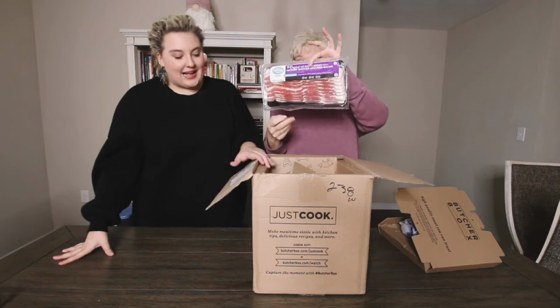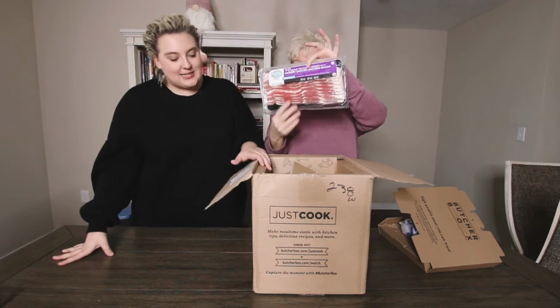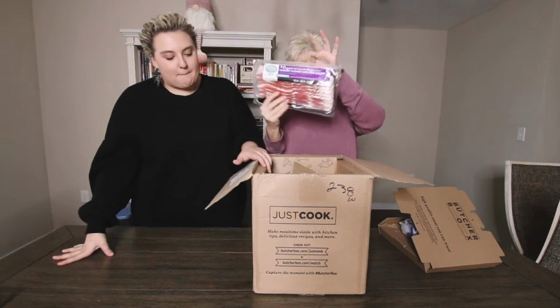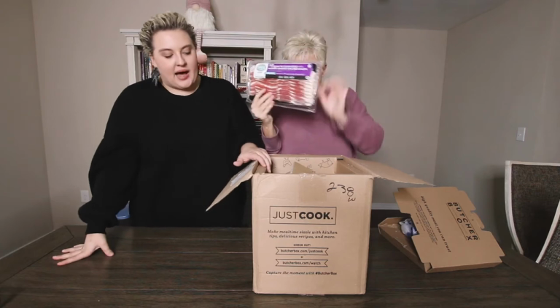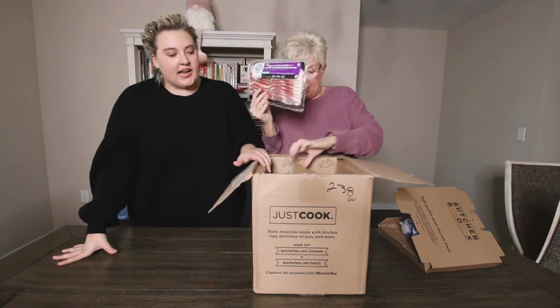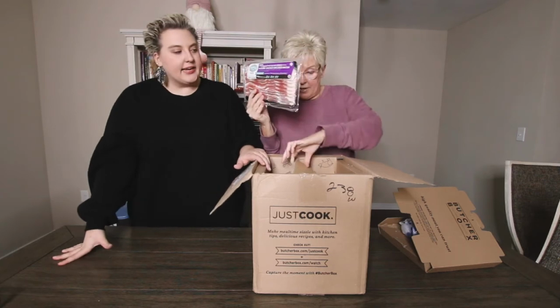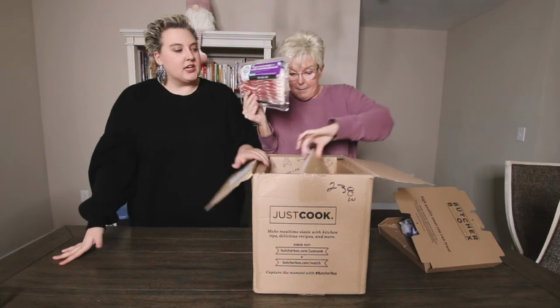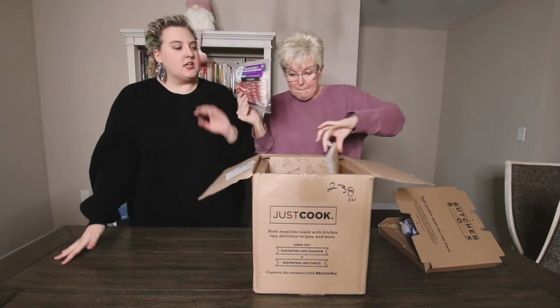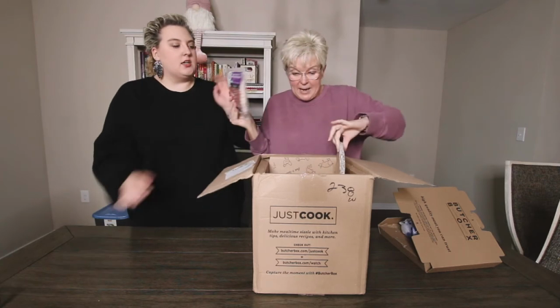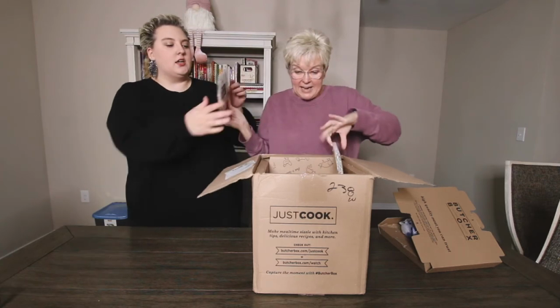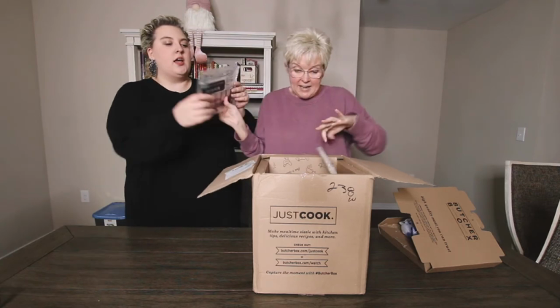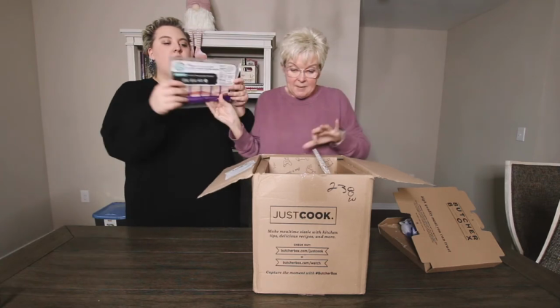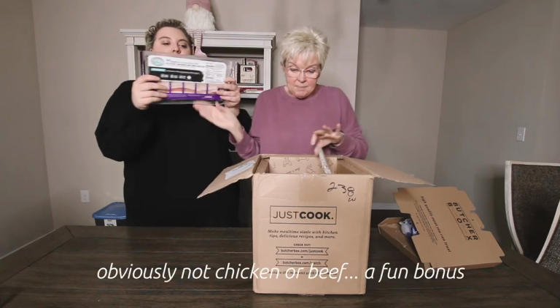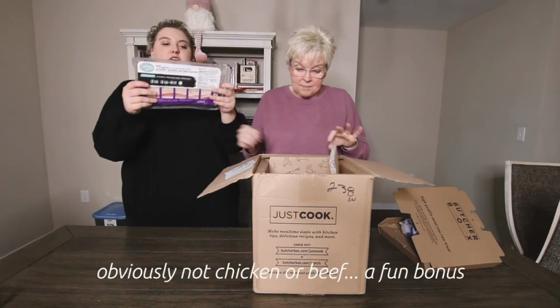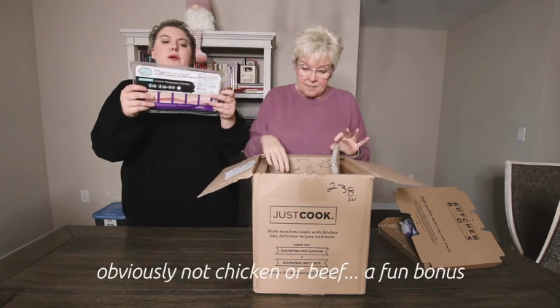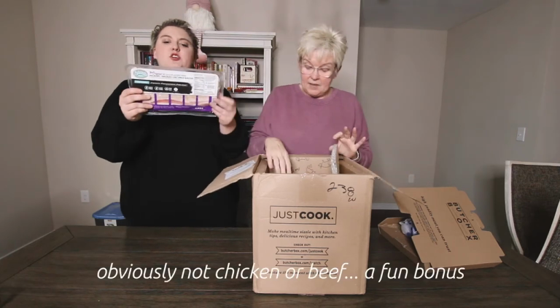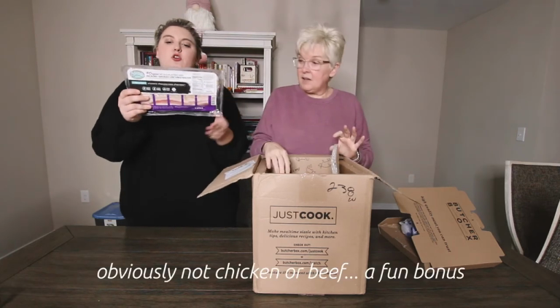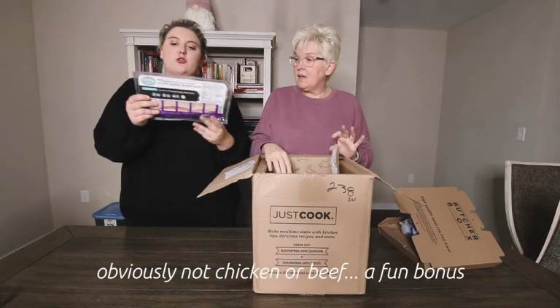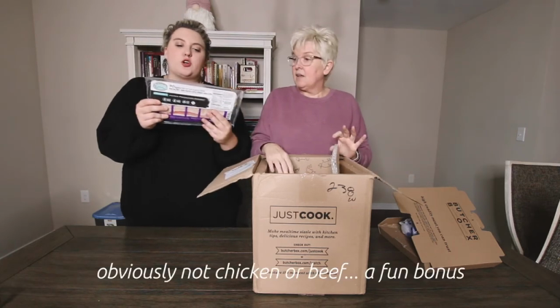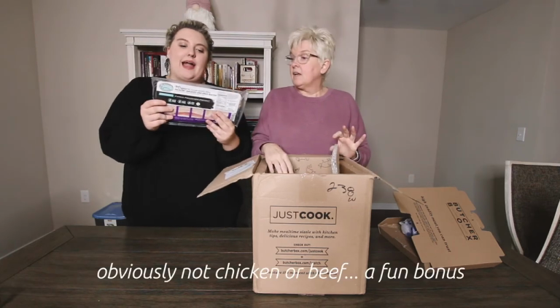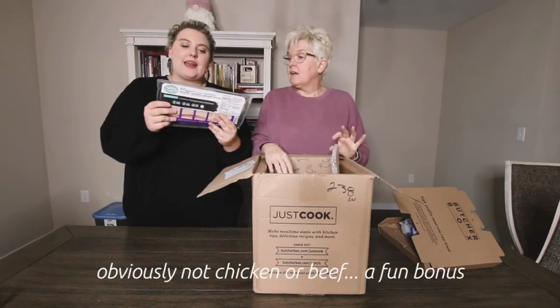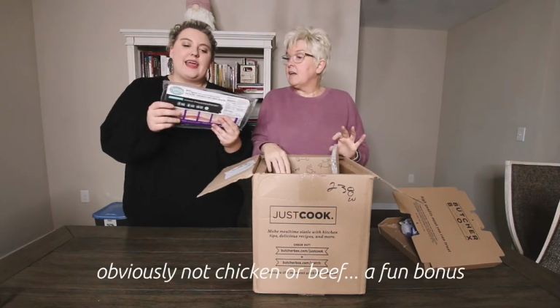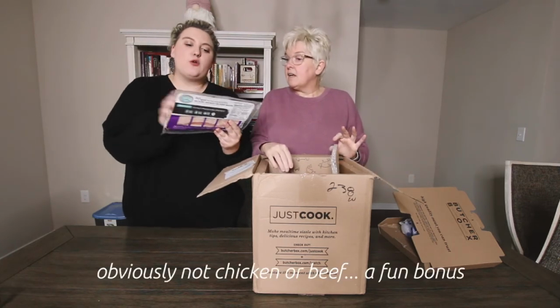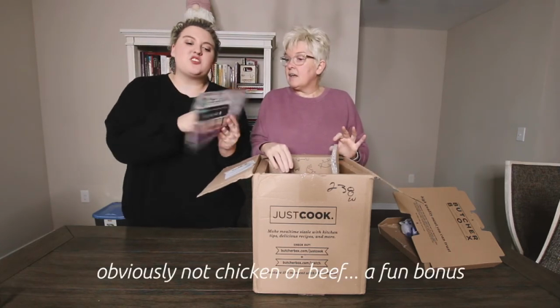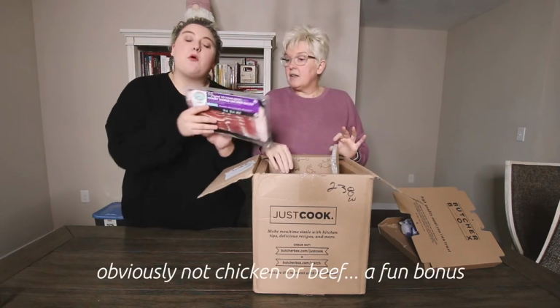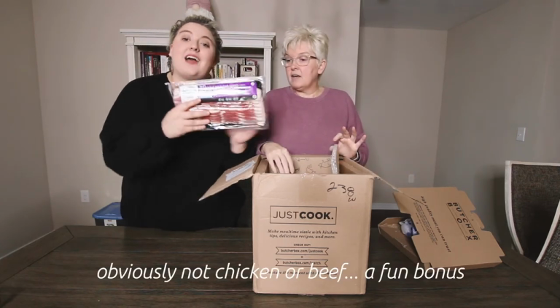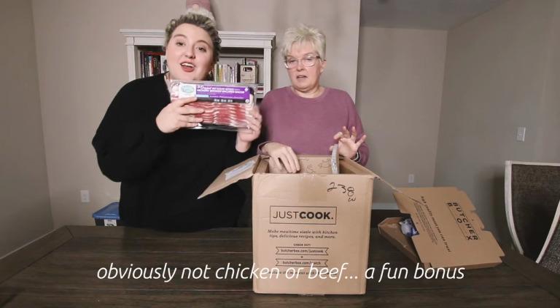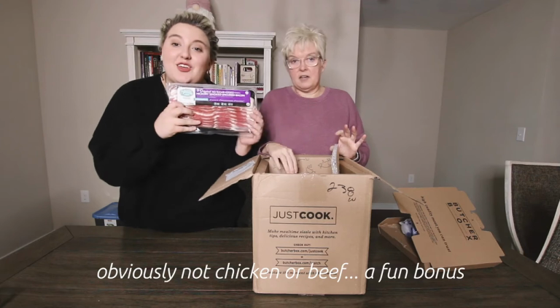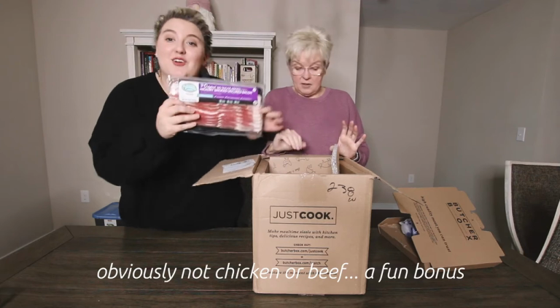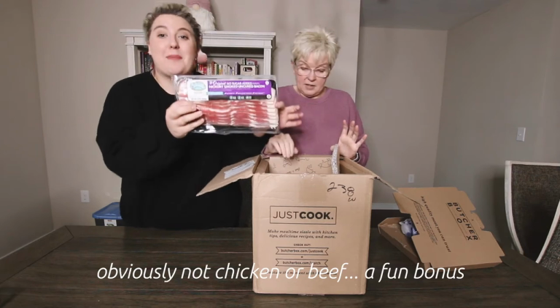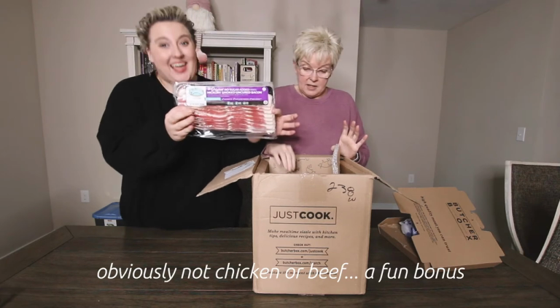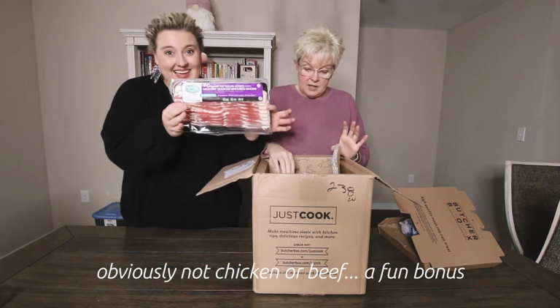We got bacon — the original no-sugar-added hickory-smoked uncured bacon.